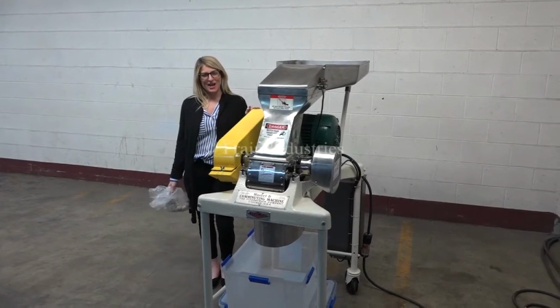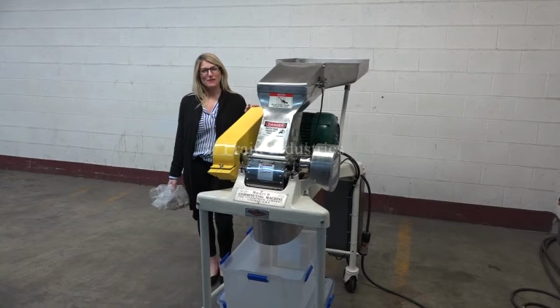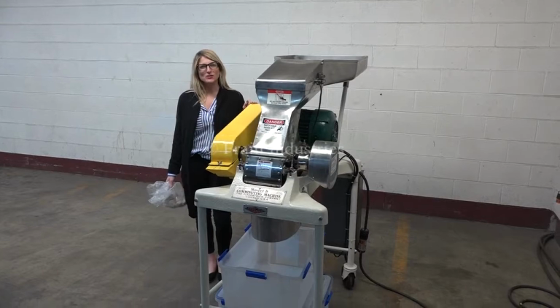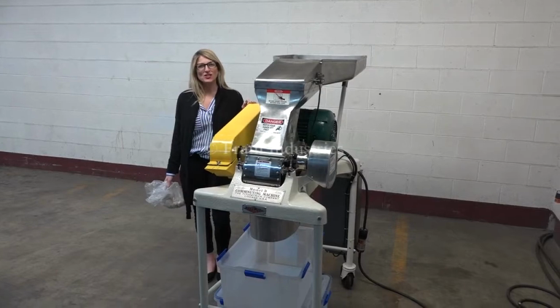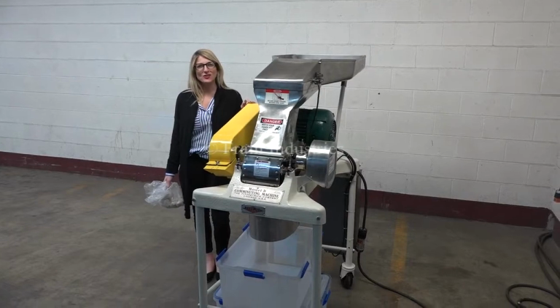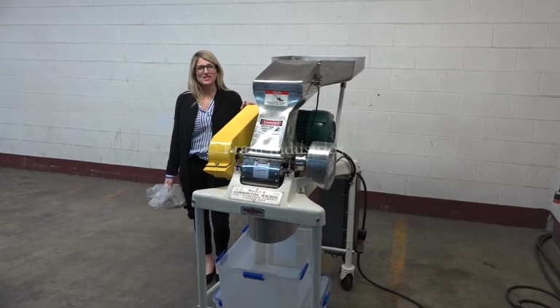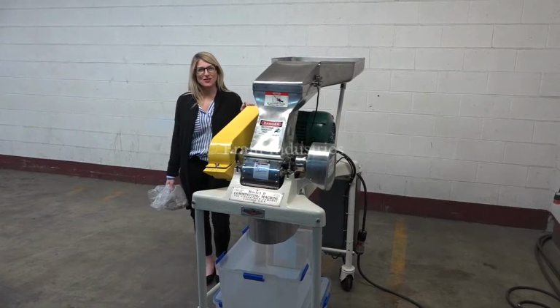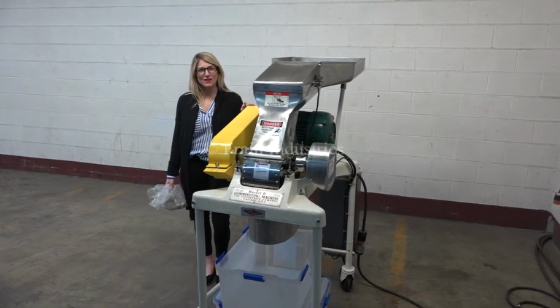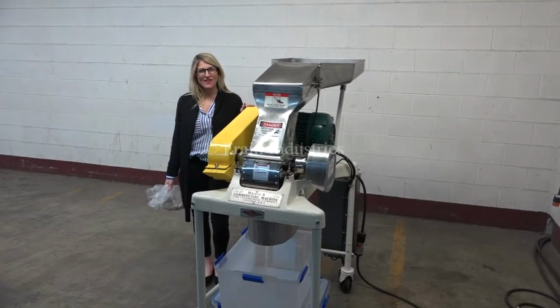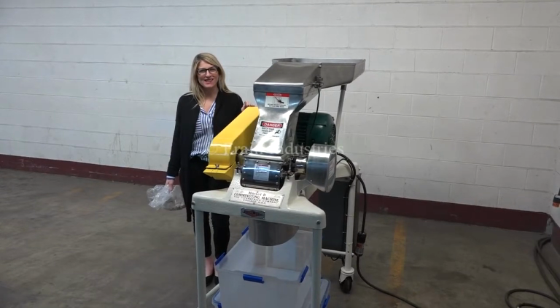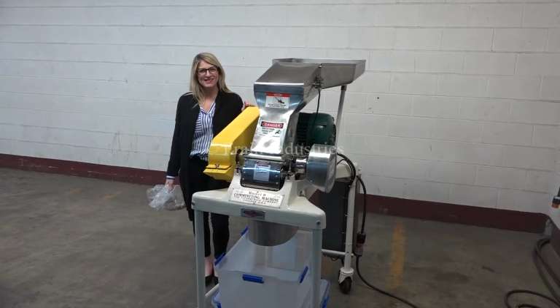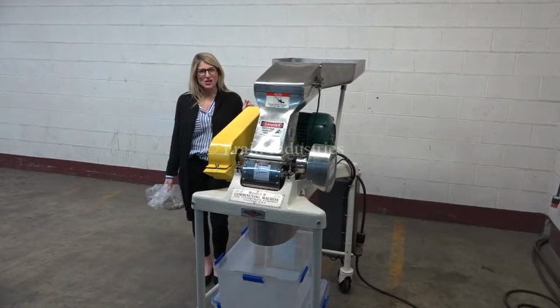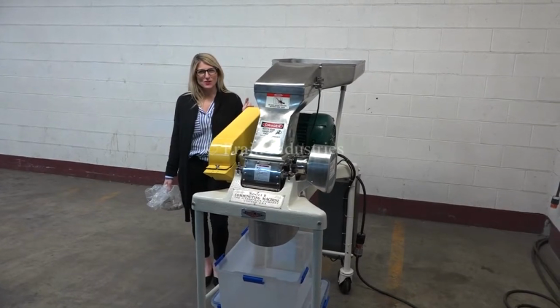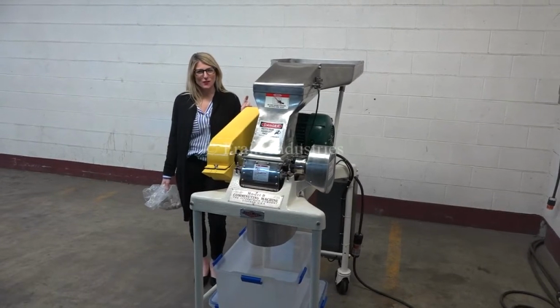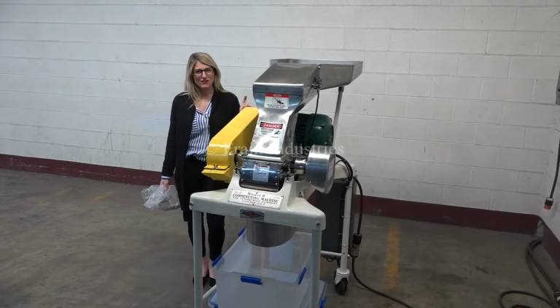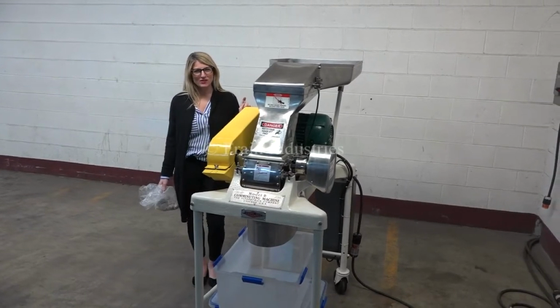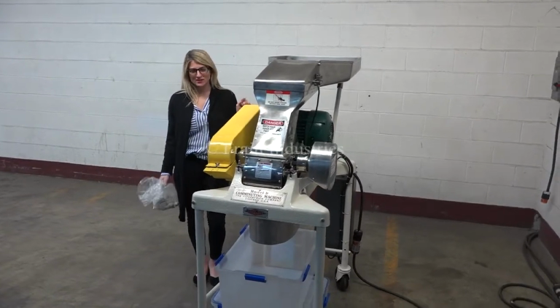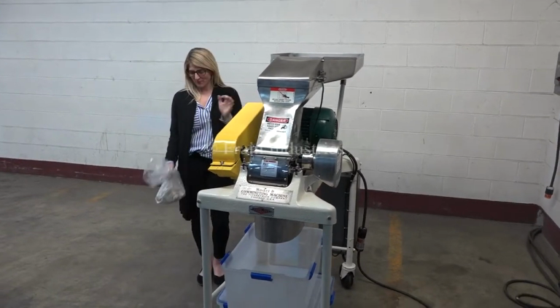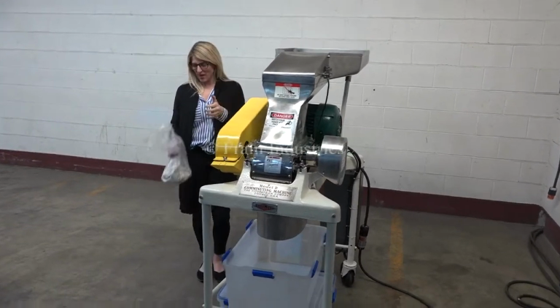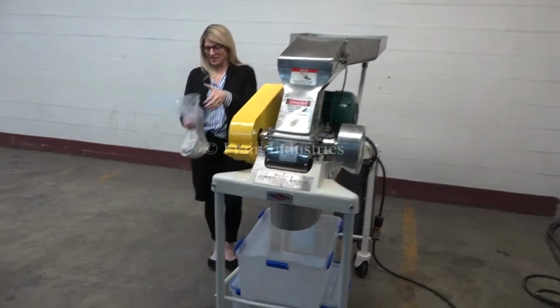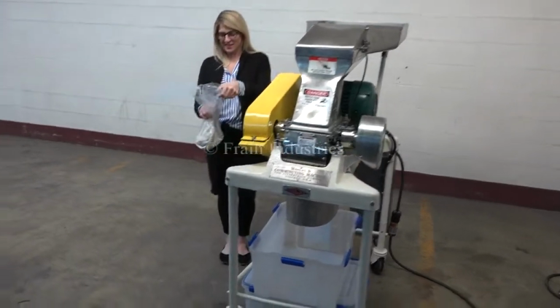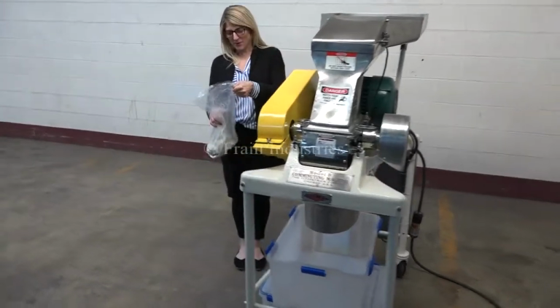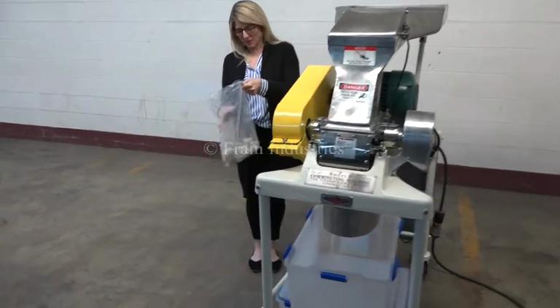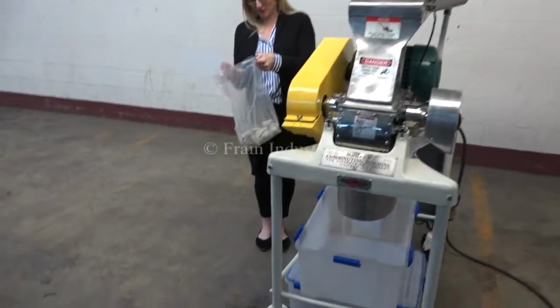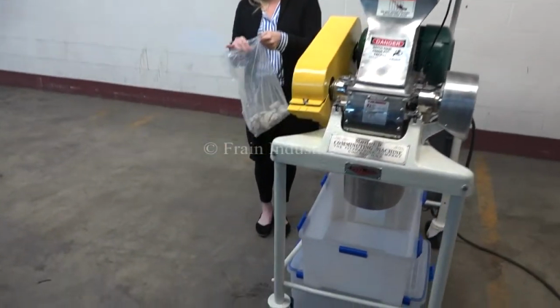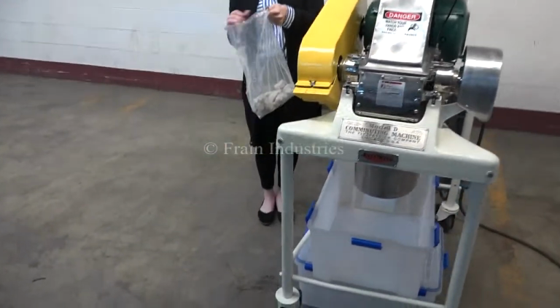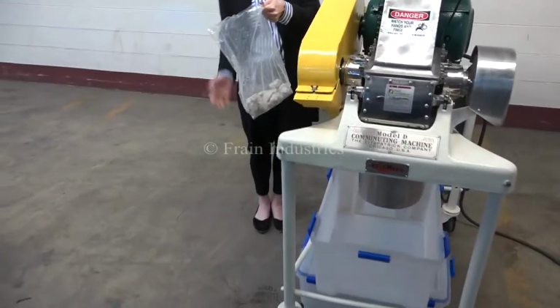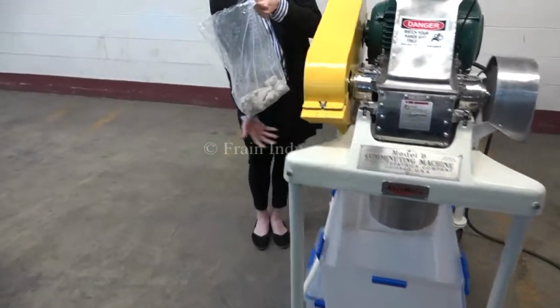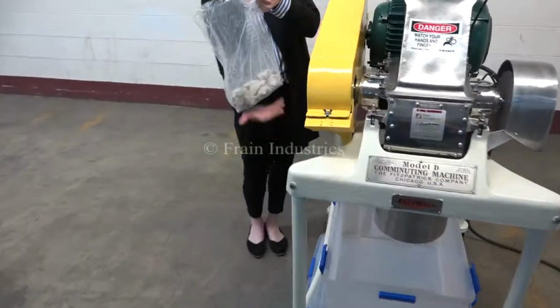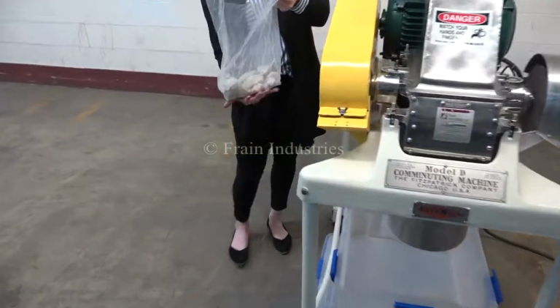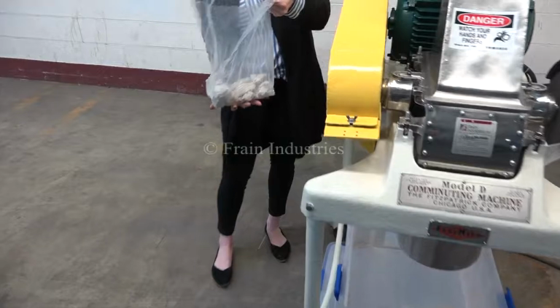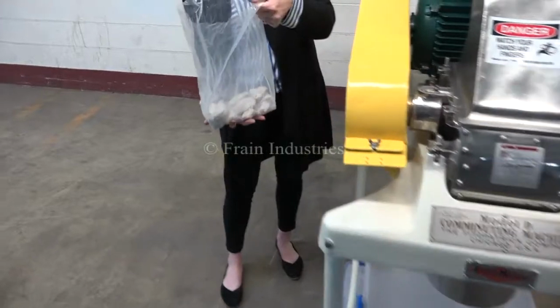The voltage is currently set to three phase, 240 volts. Today we'll be running through these chunks of concrete.